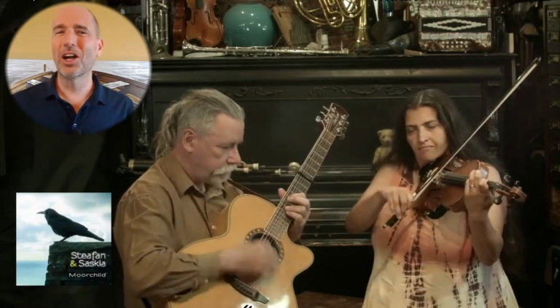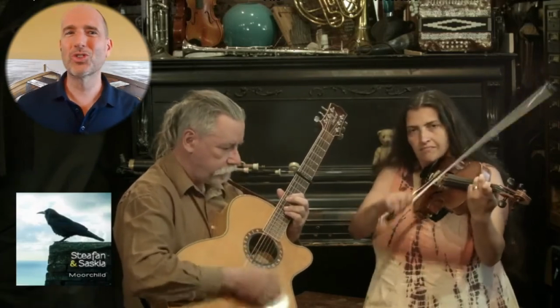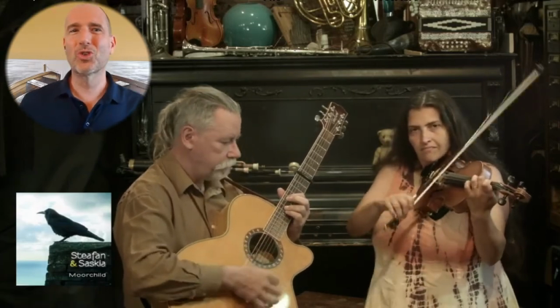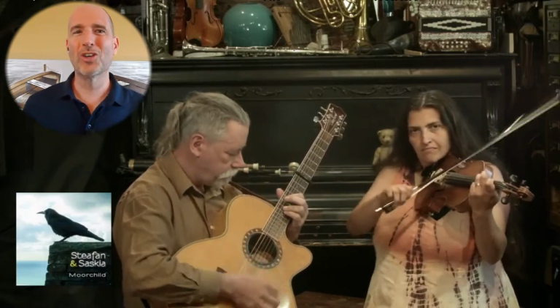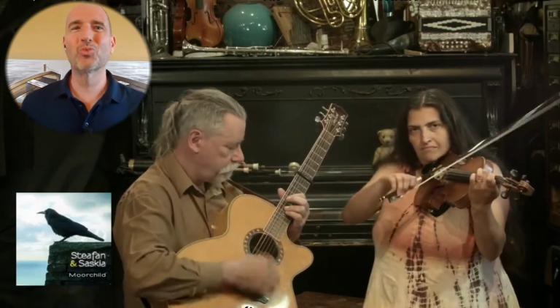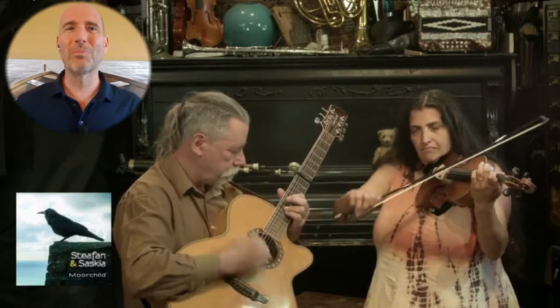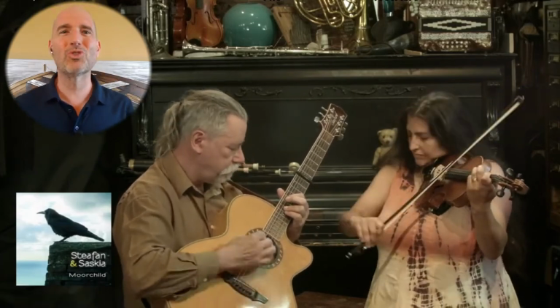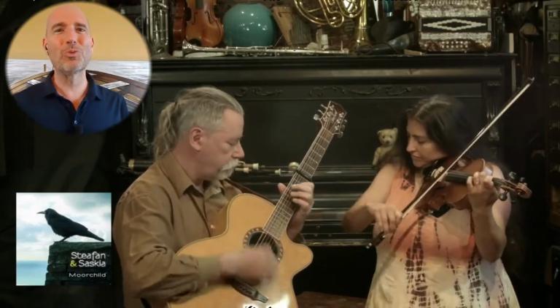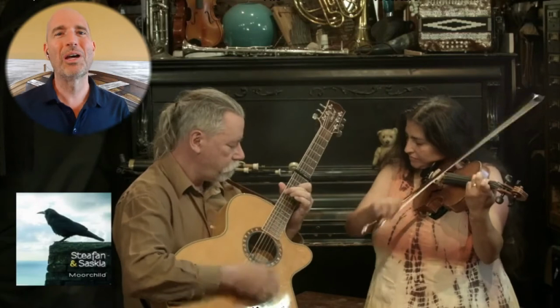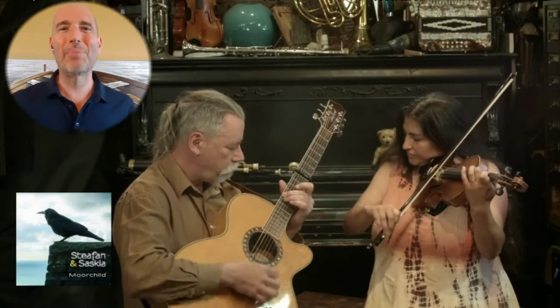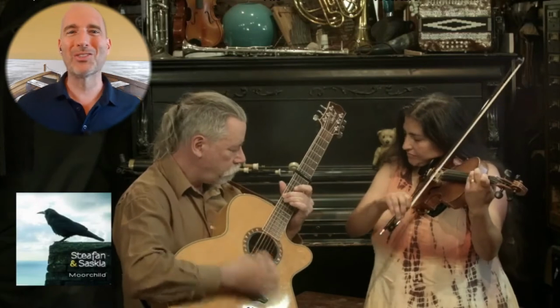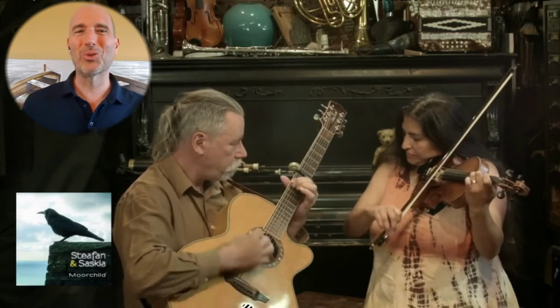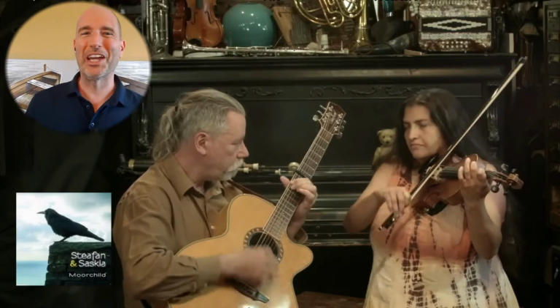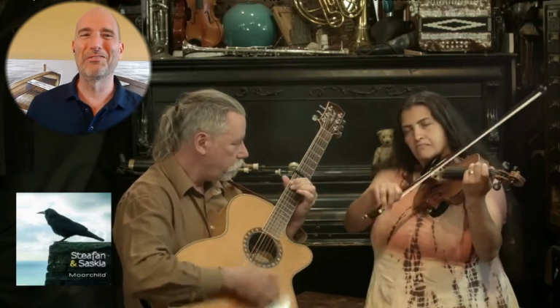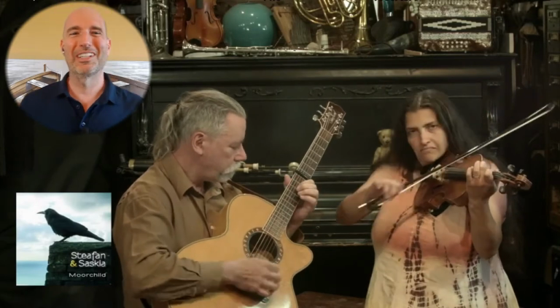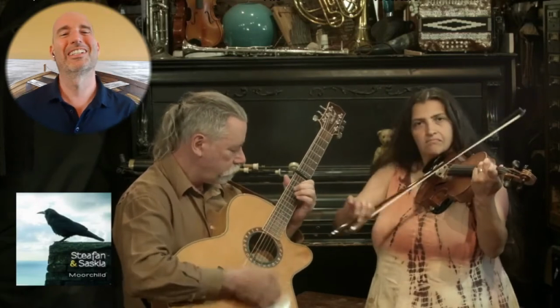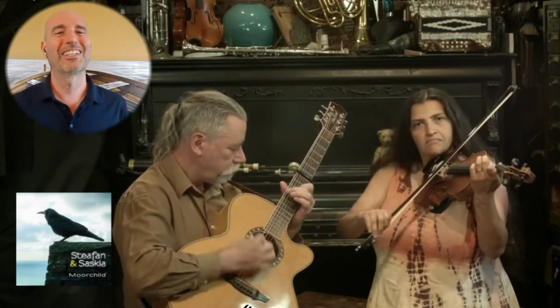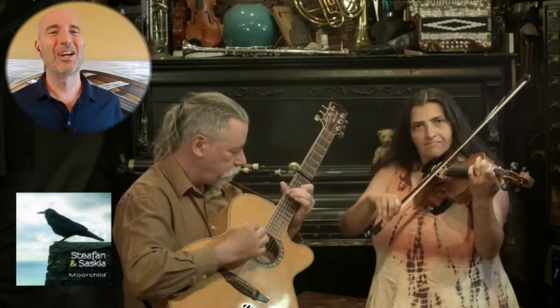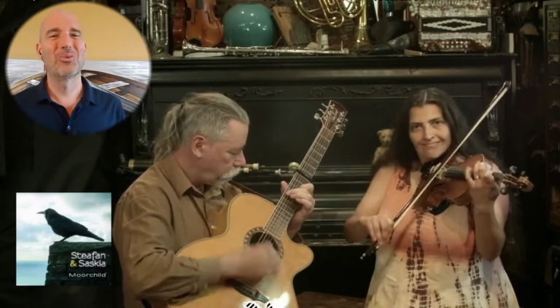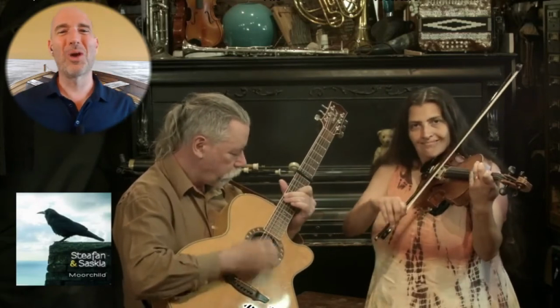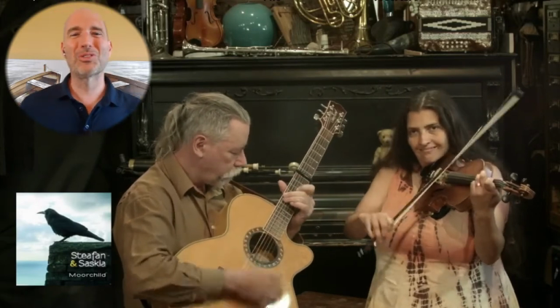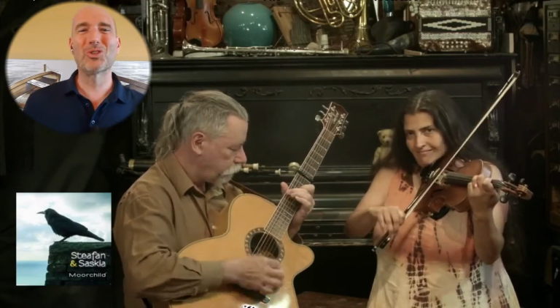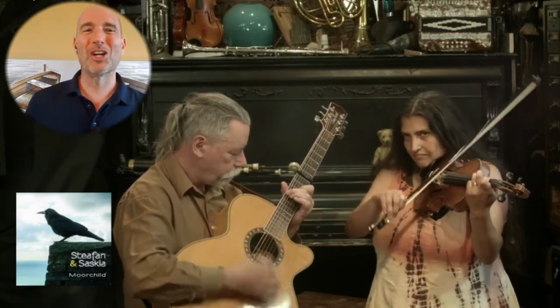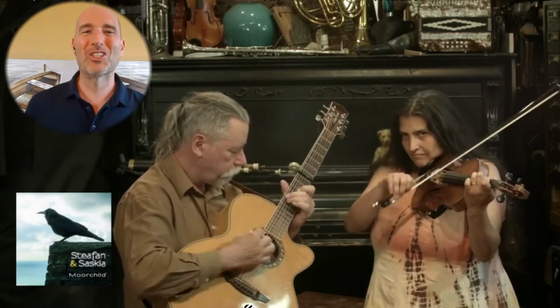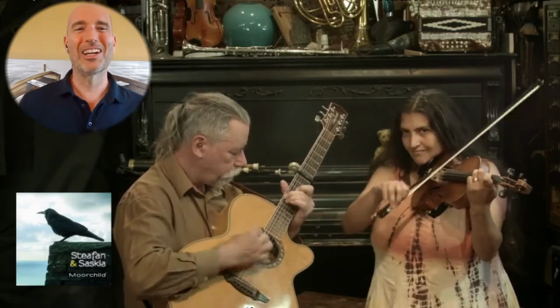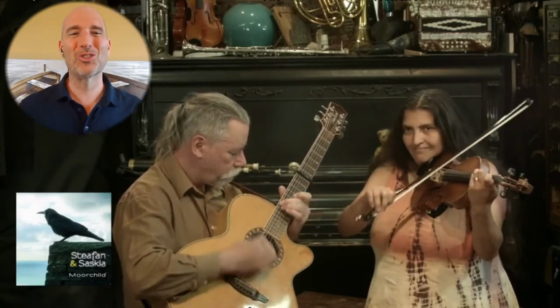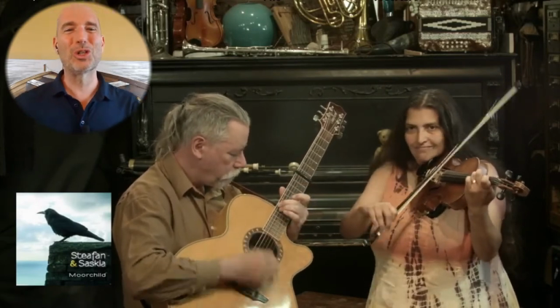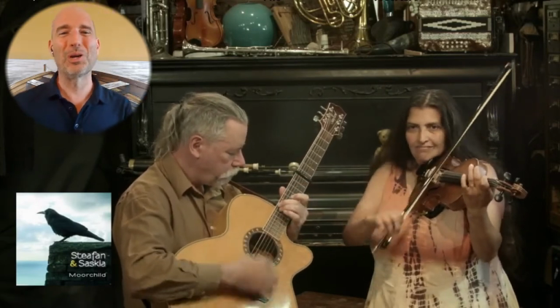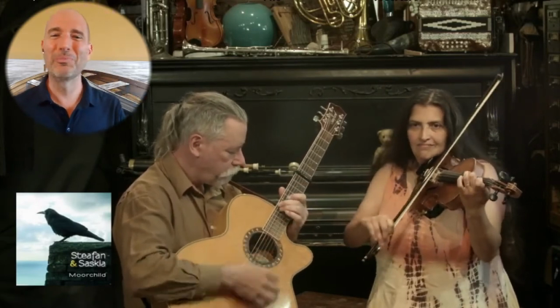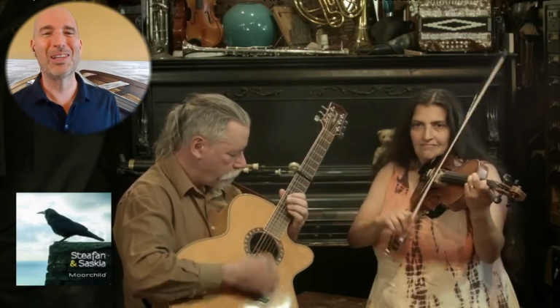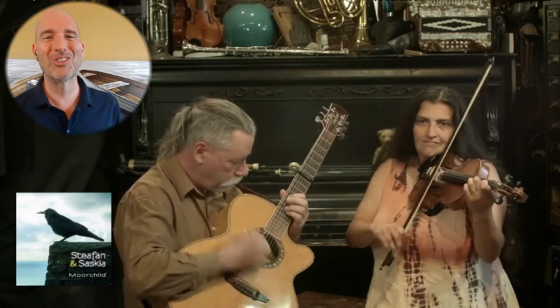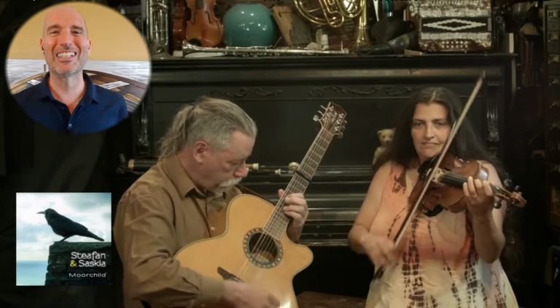Larks cross, robins loop, balance the wave. Robins cross, larks loop, balance here.